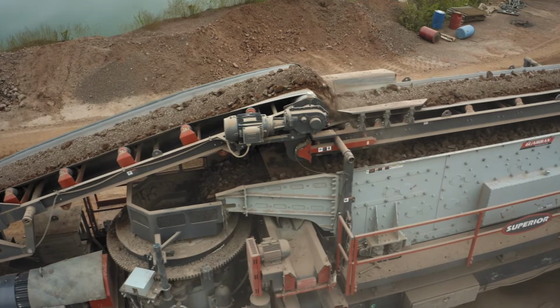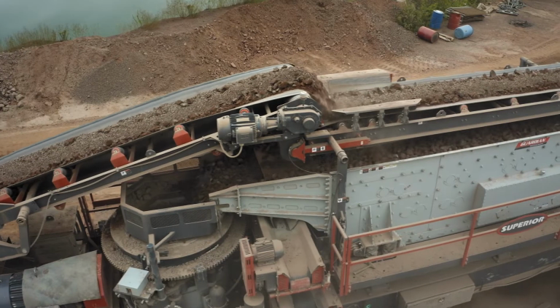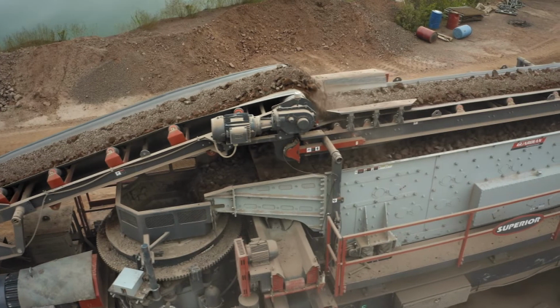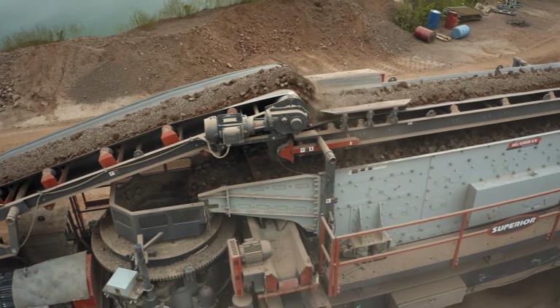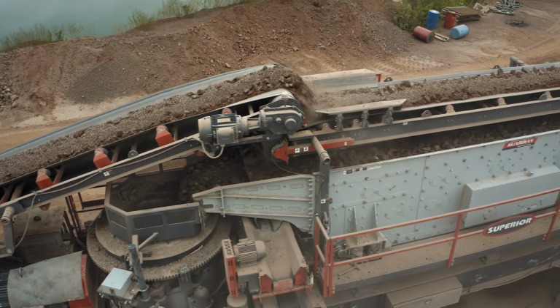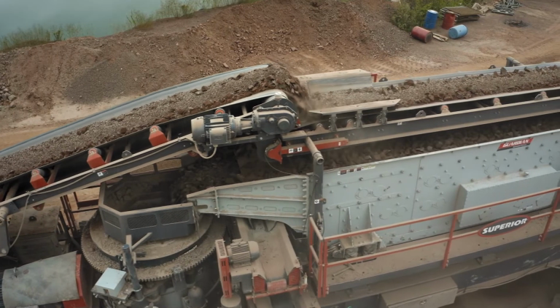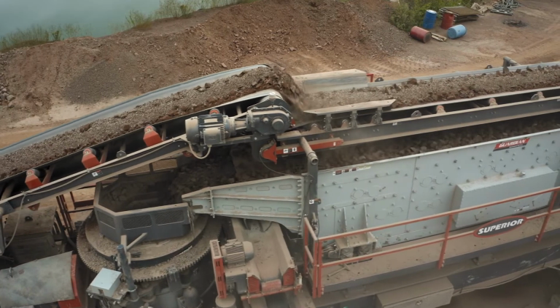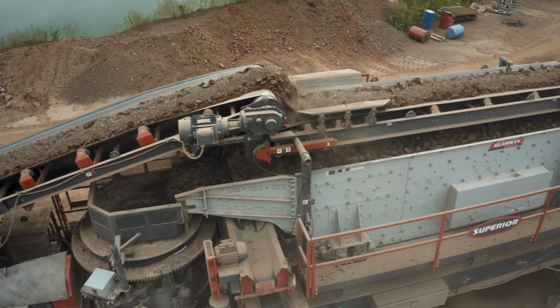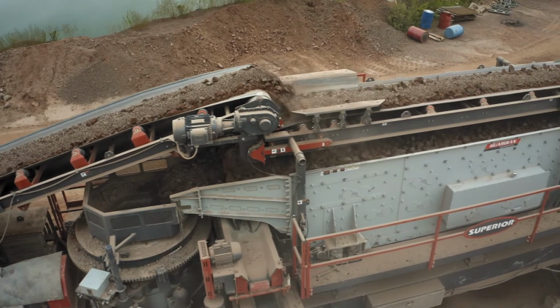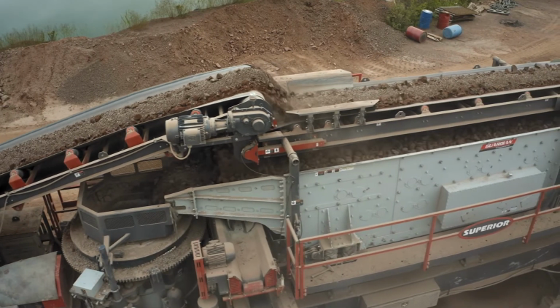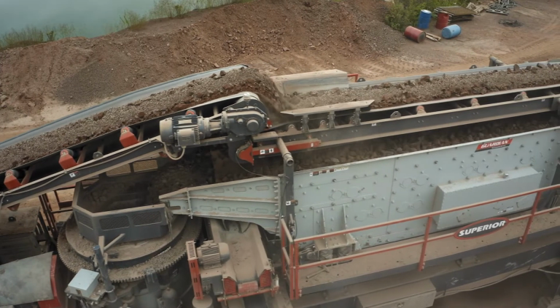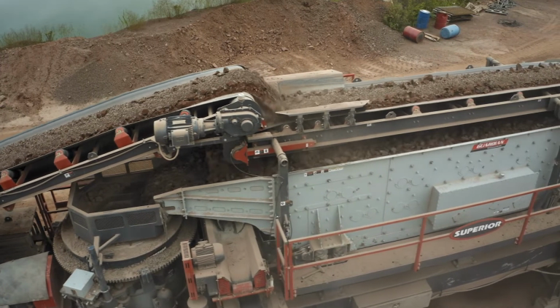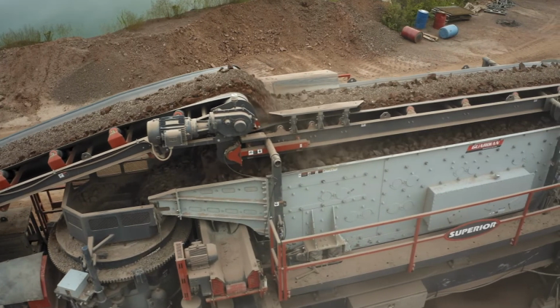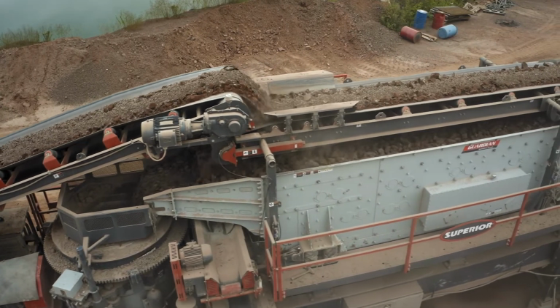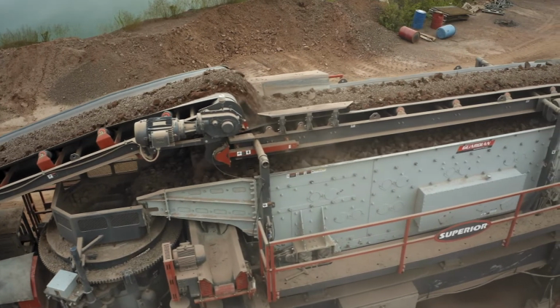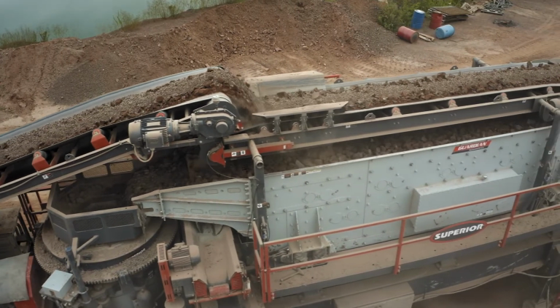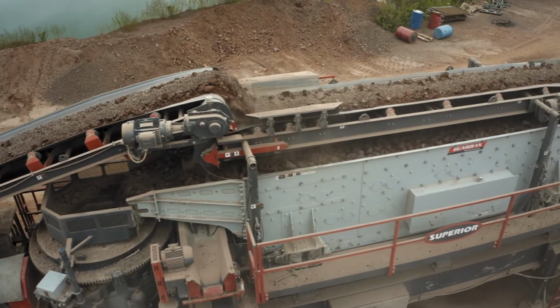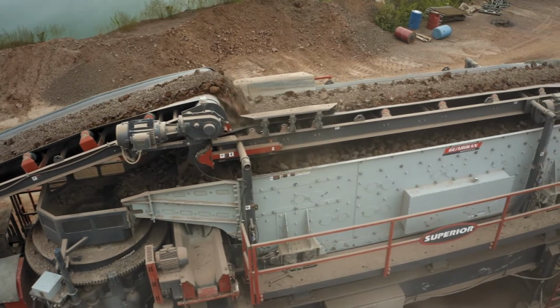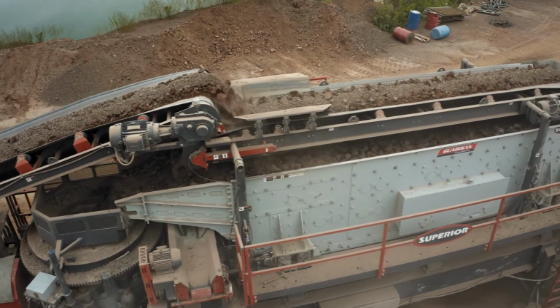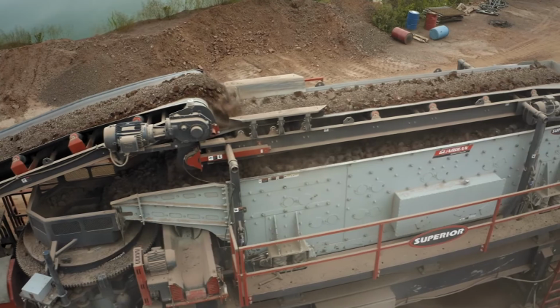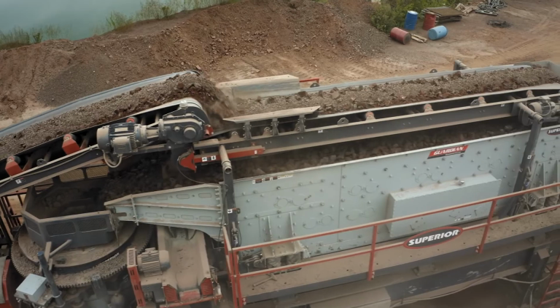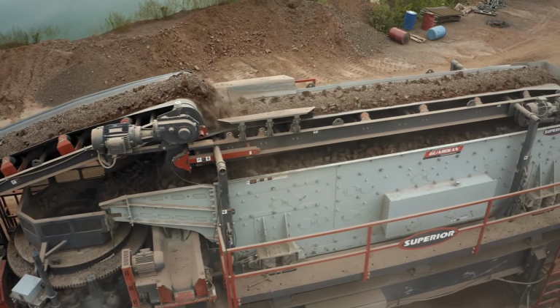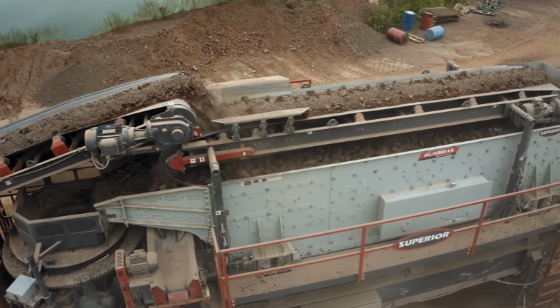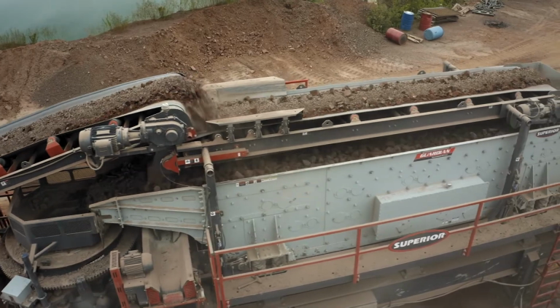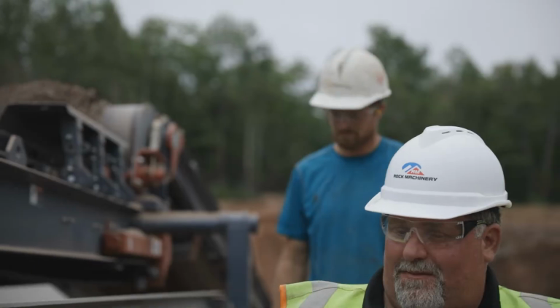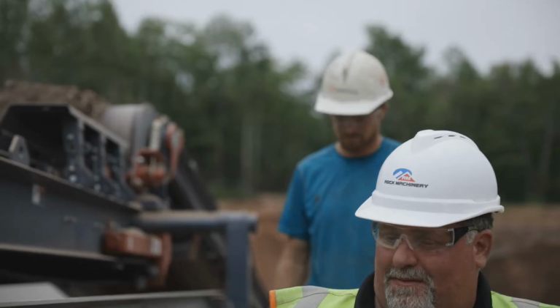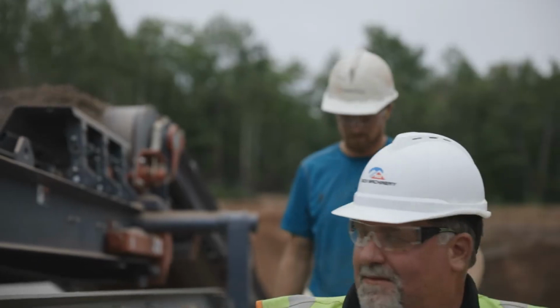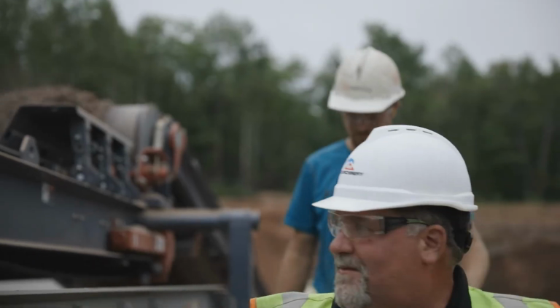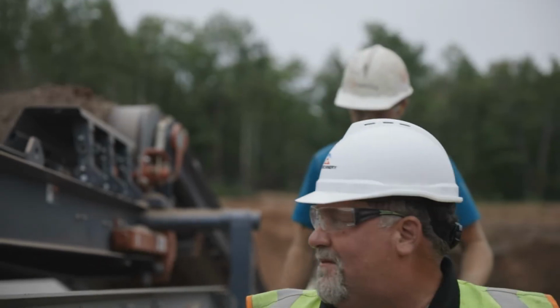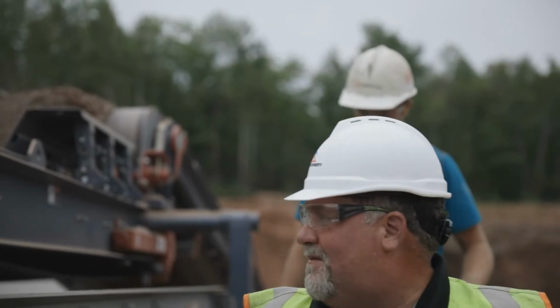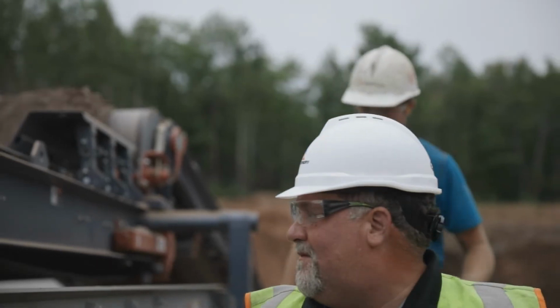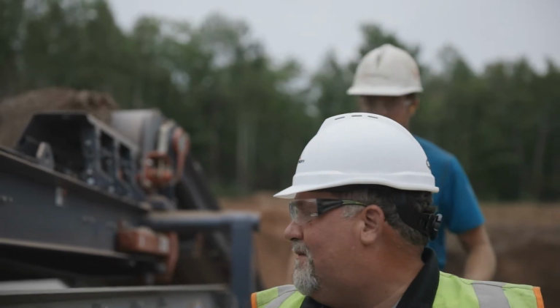Anything to do with aggregate production, we can service anything that they have and supply the parts and machines they need.